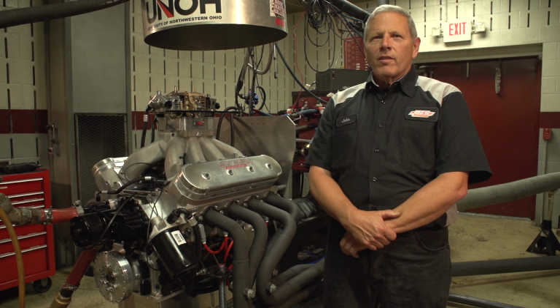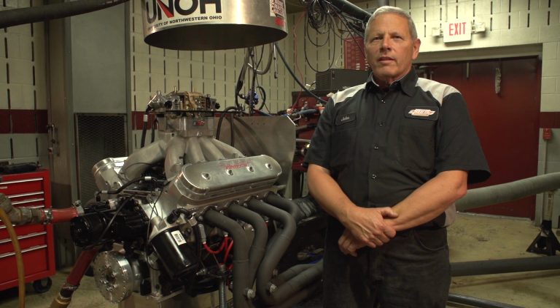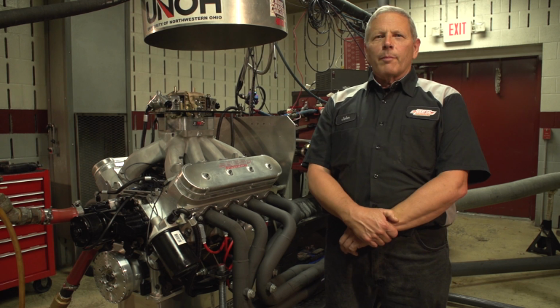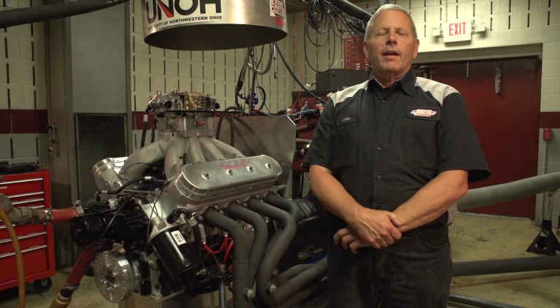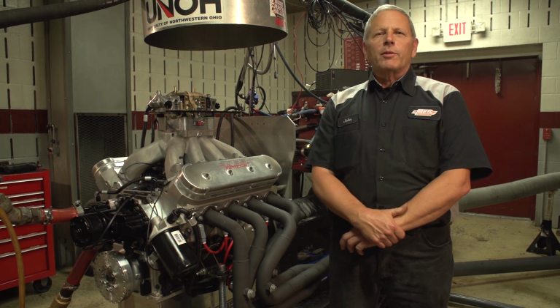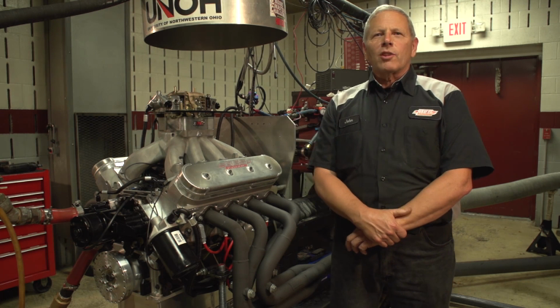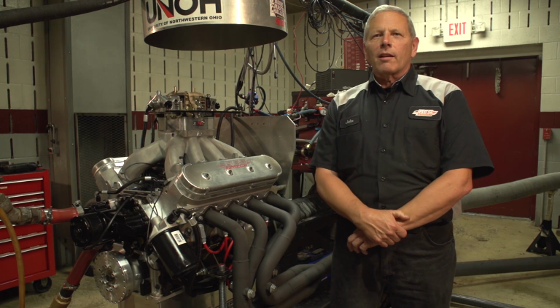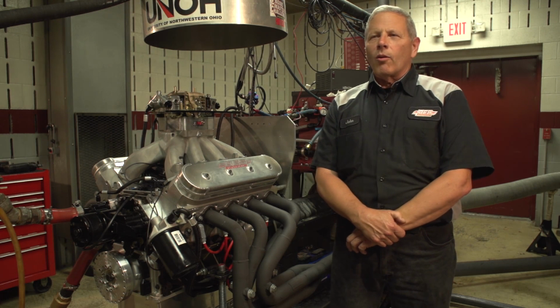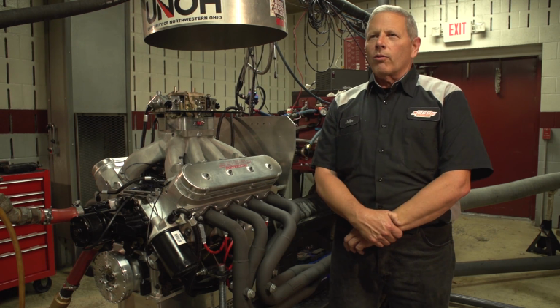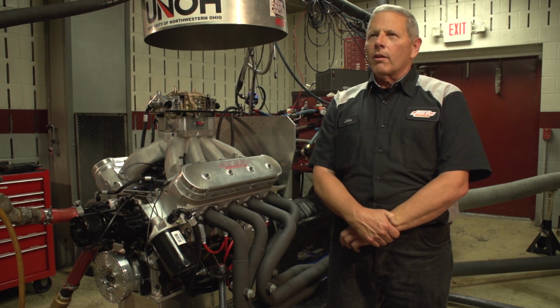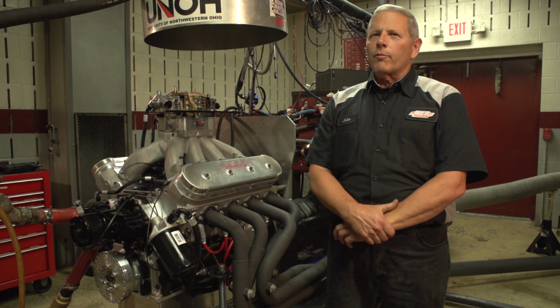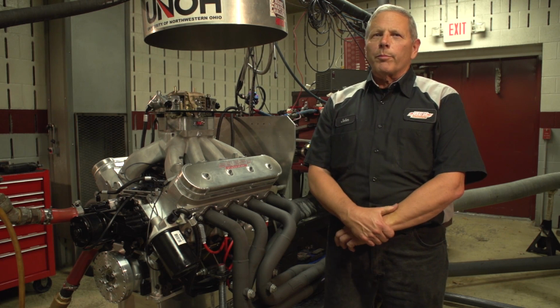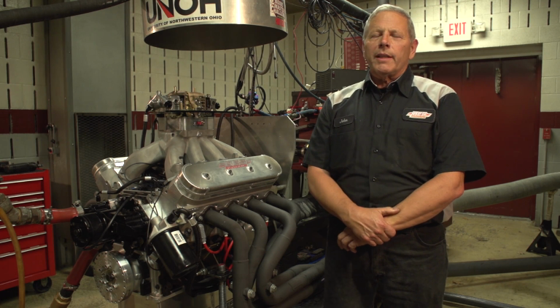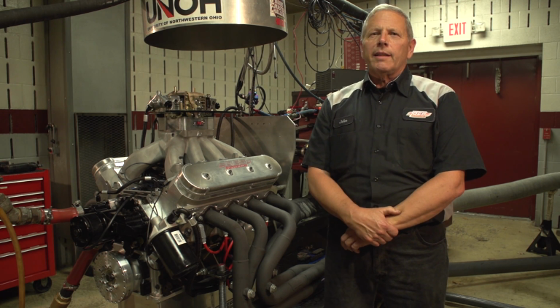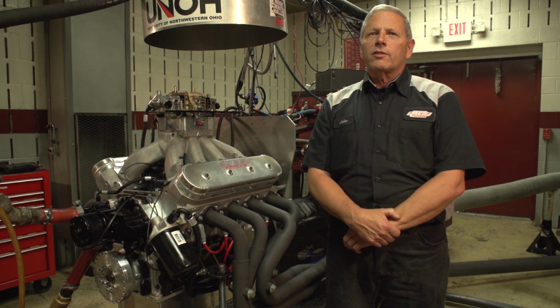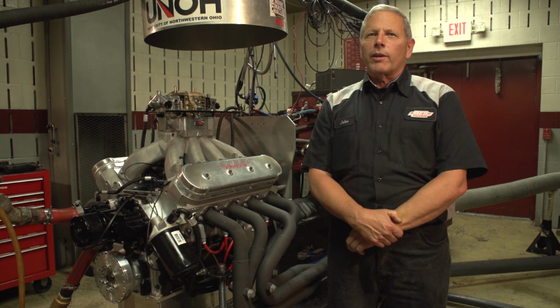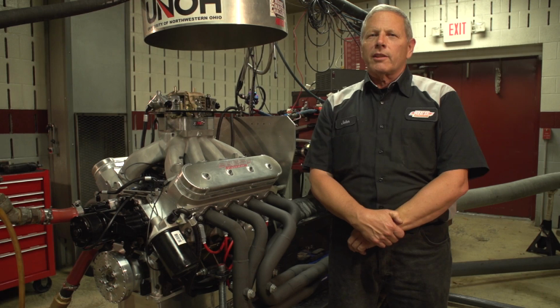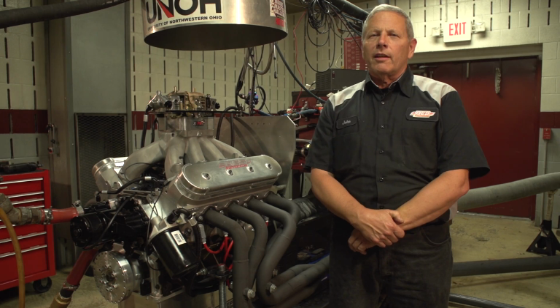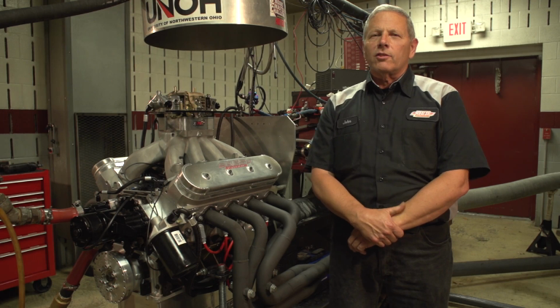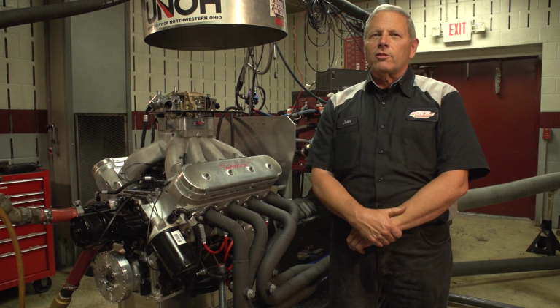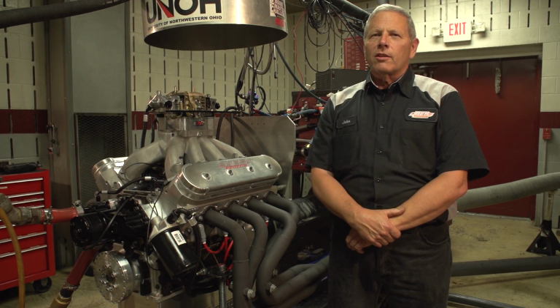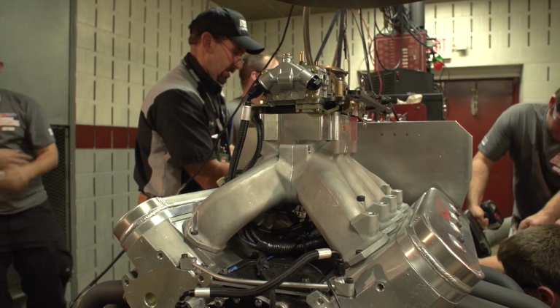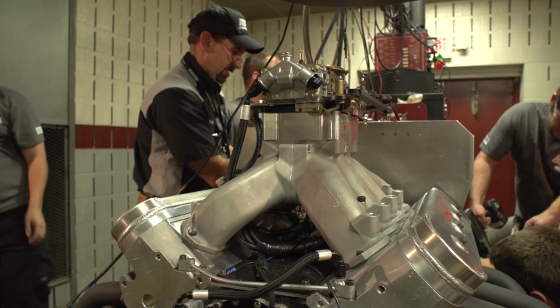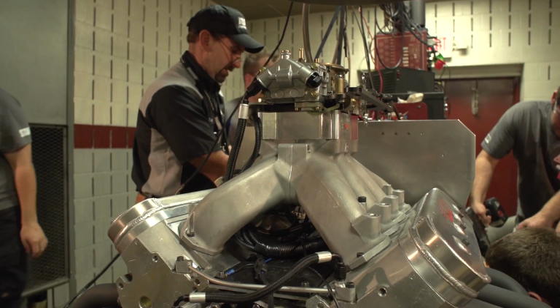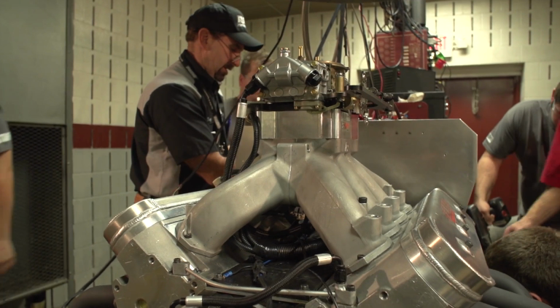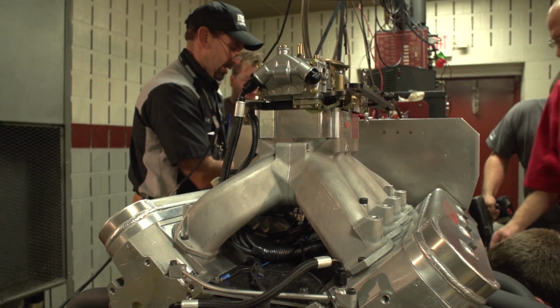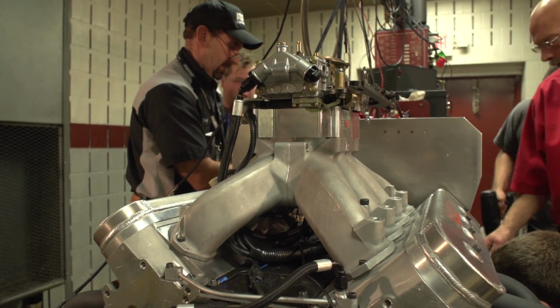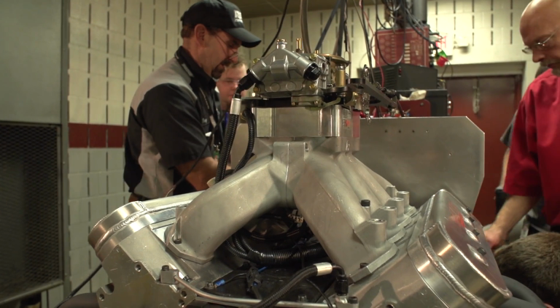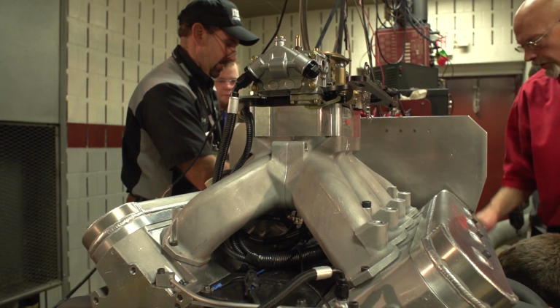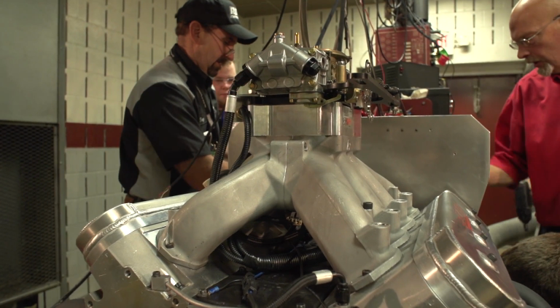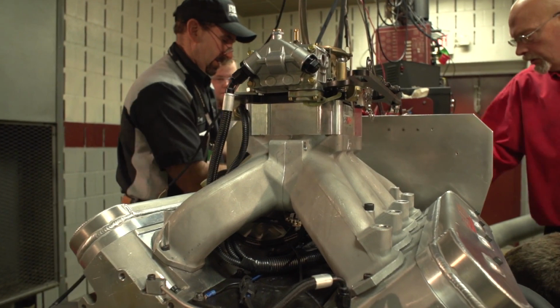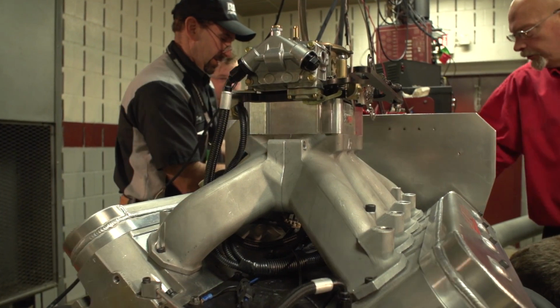My name is John Lahone. I'm from BES Racing Engines near West Harrison, Indiana.